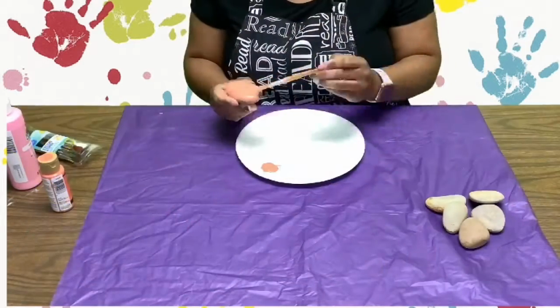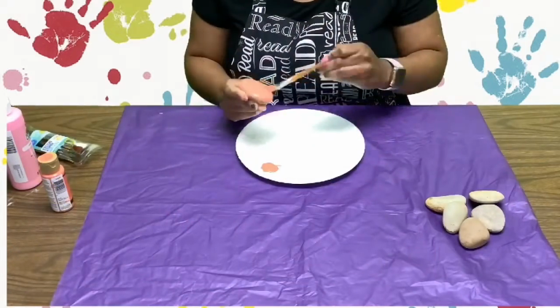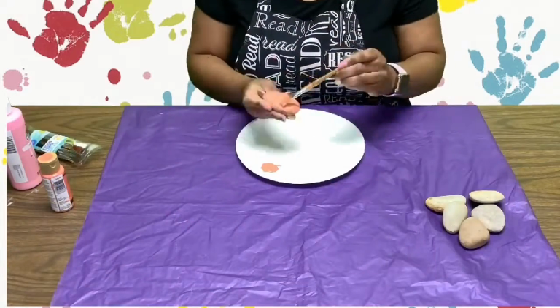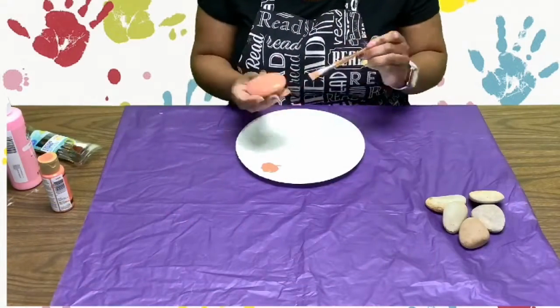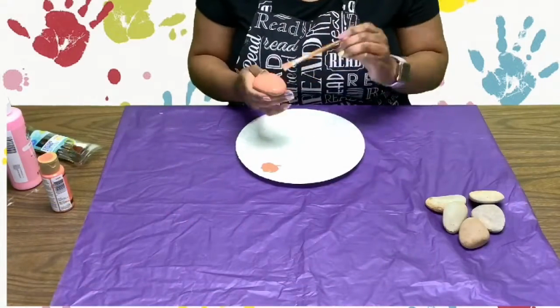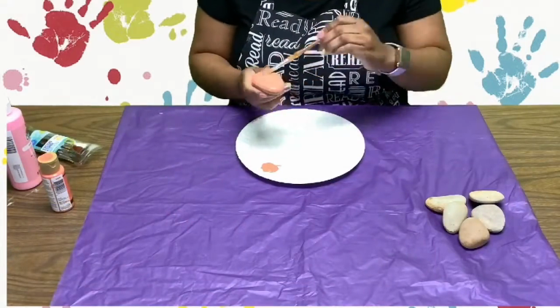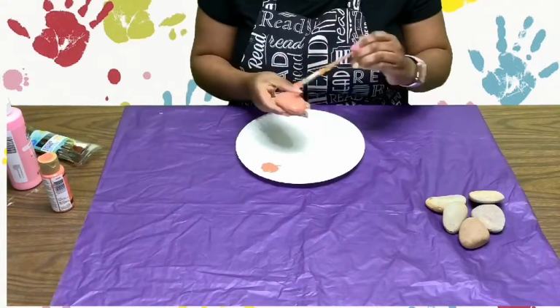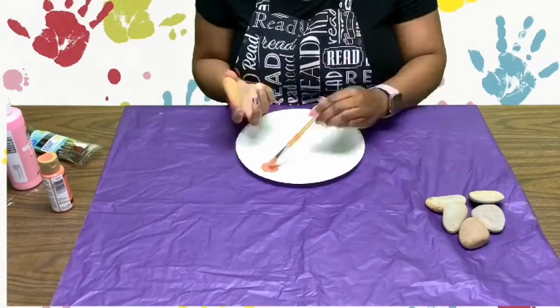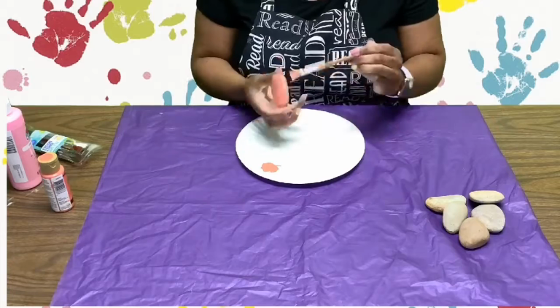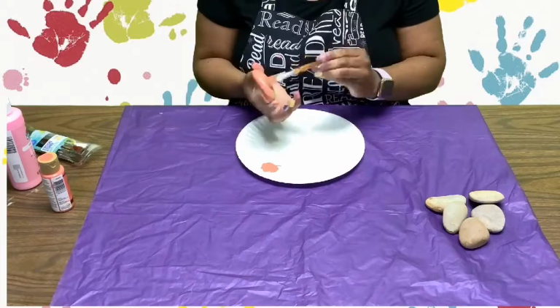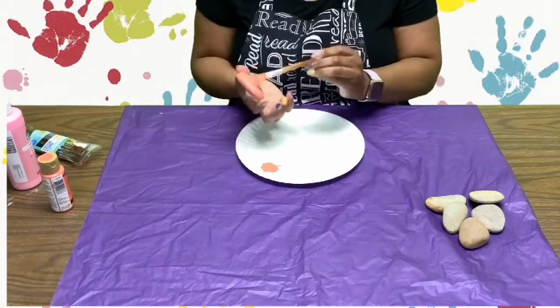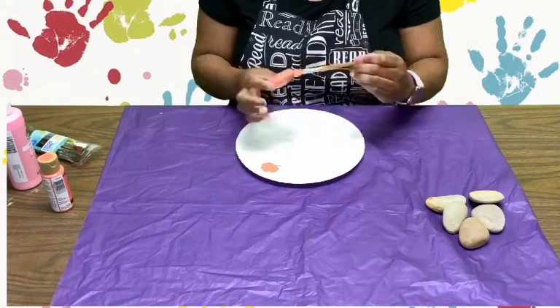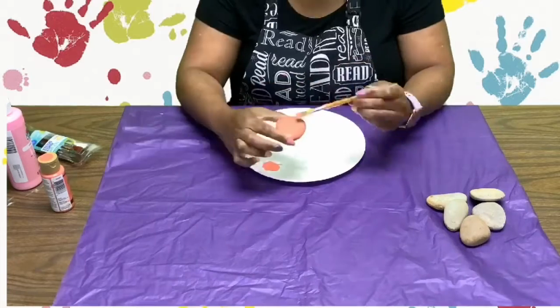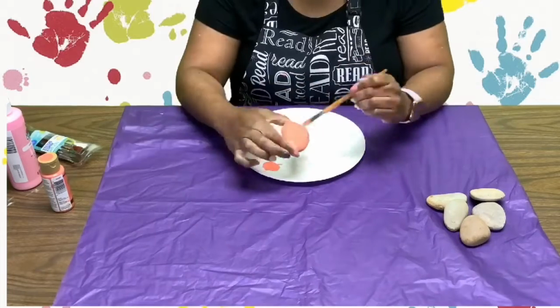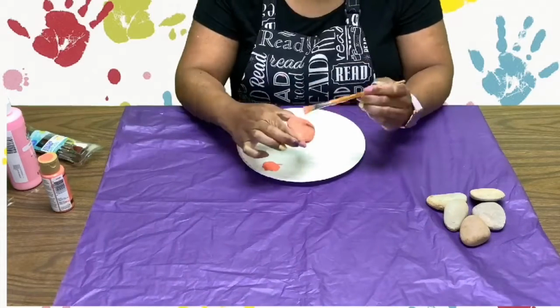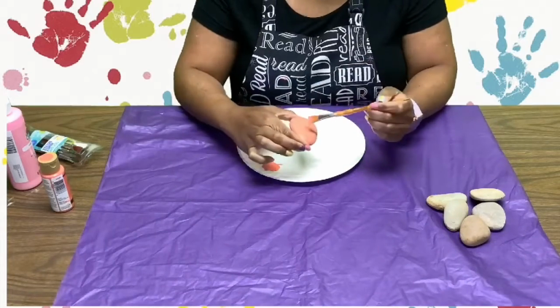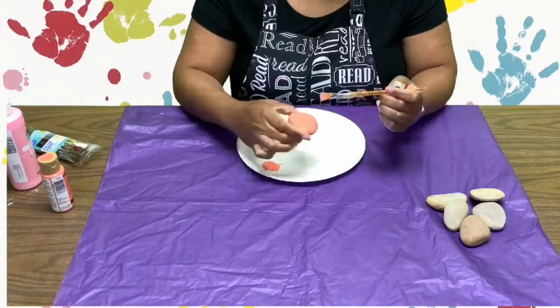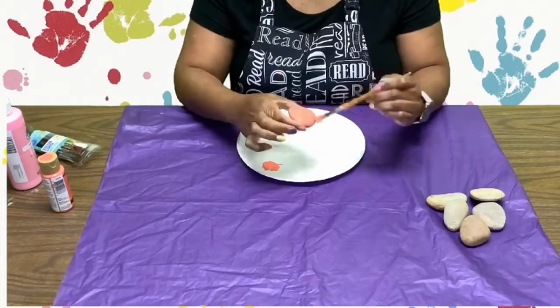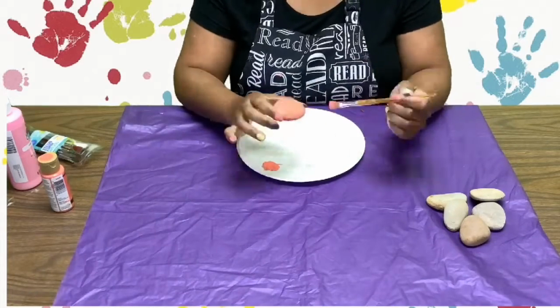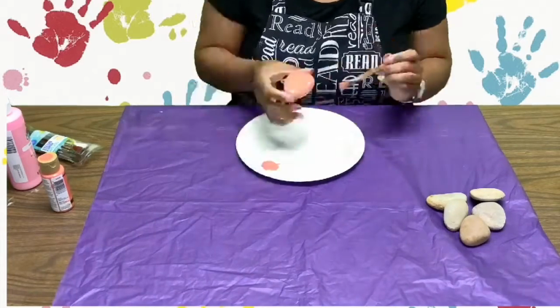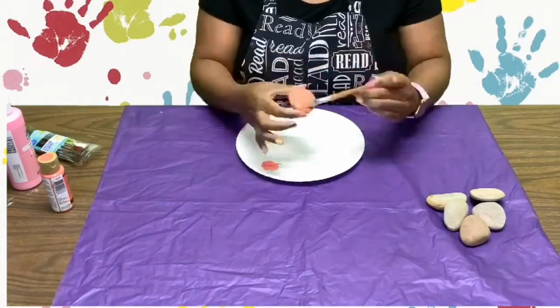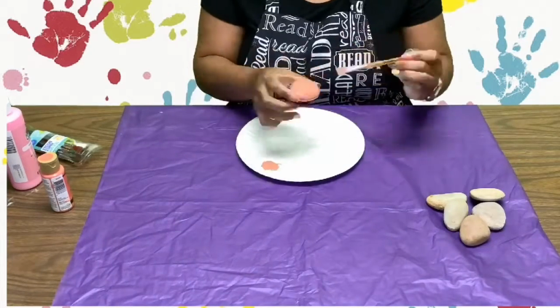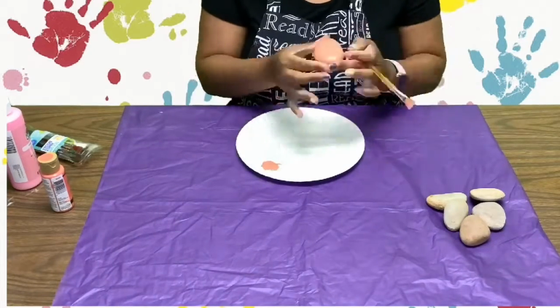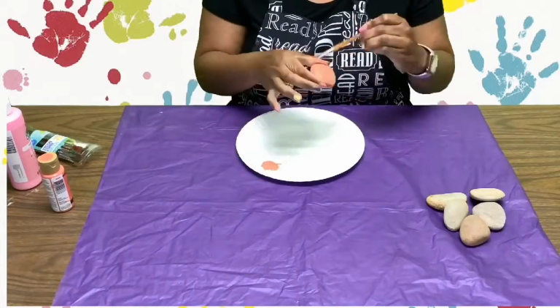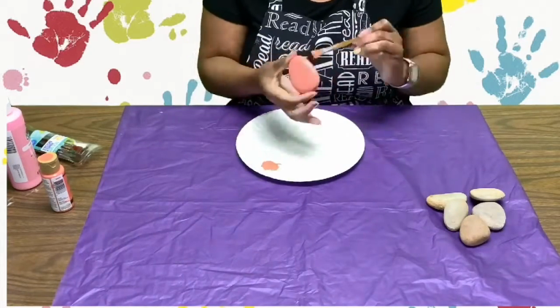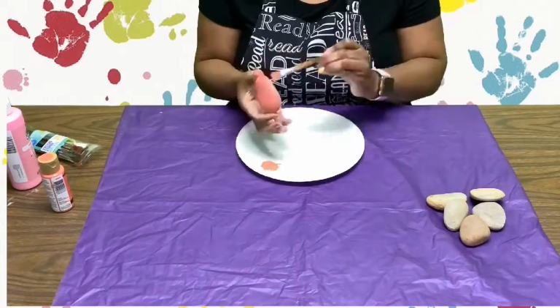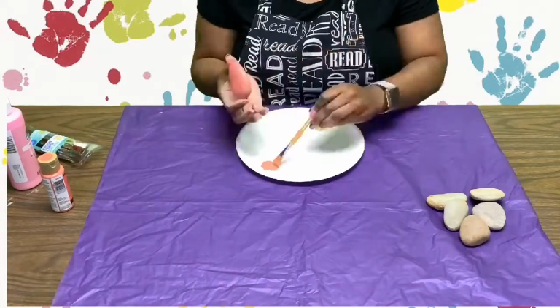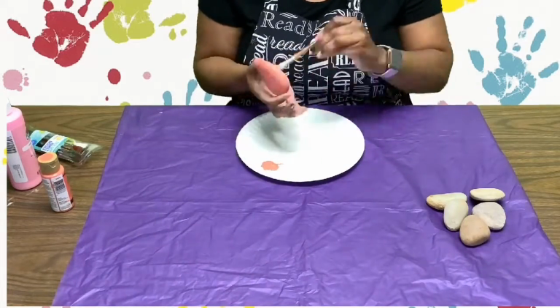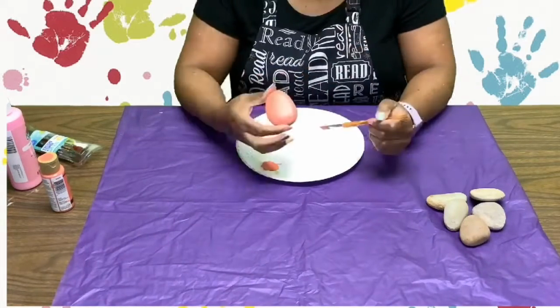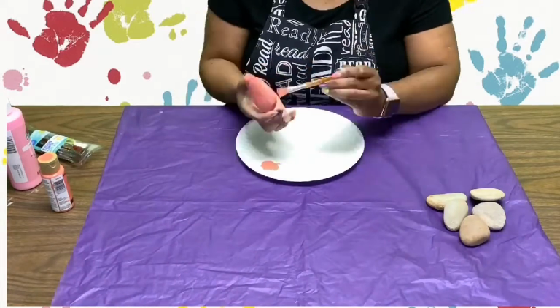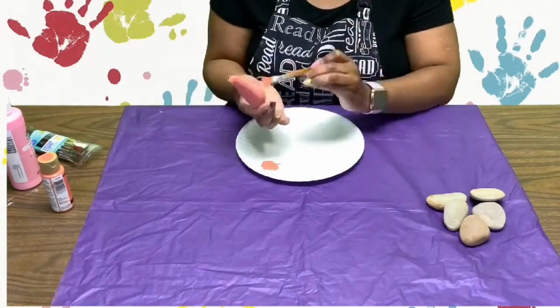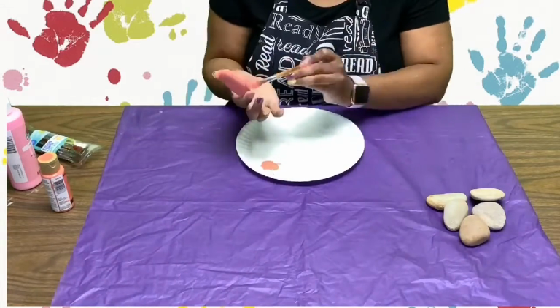Now you can begin to paint your rock. If you need two coats, make sure to let them dry in between coats.